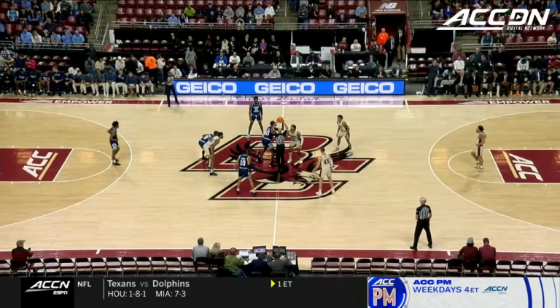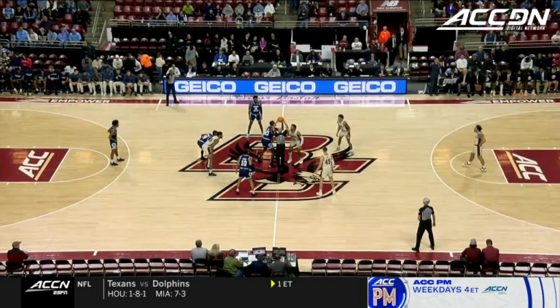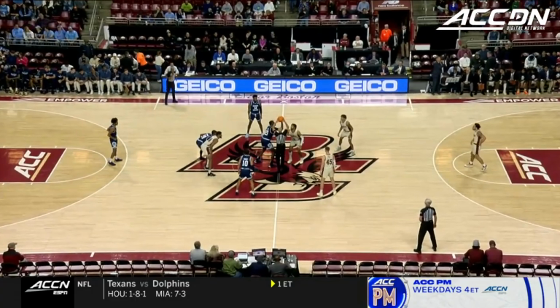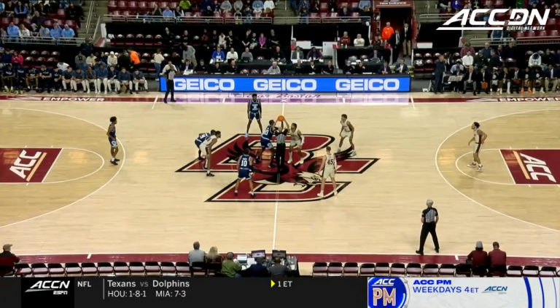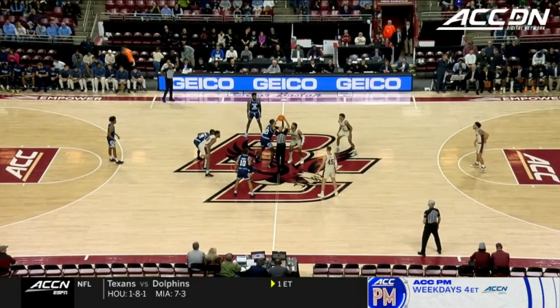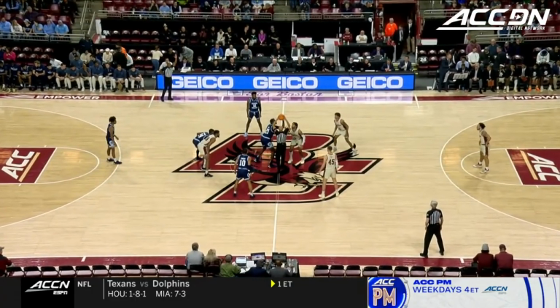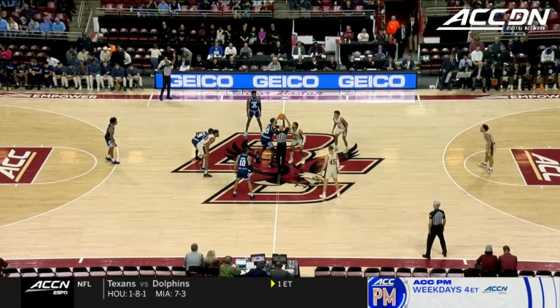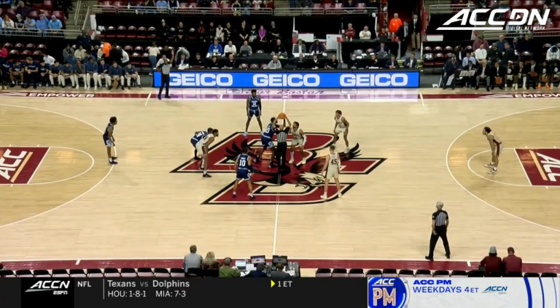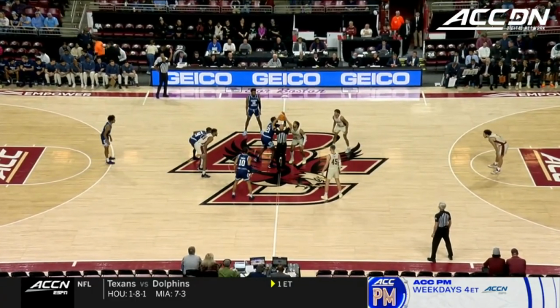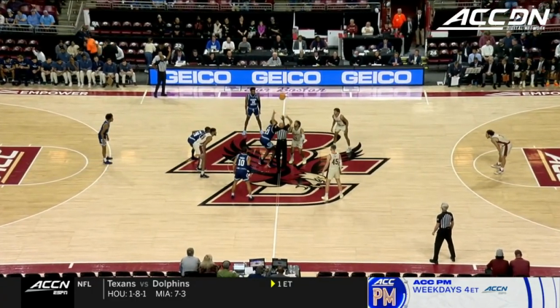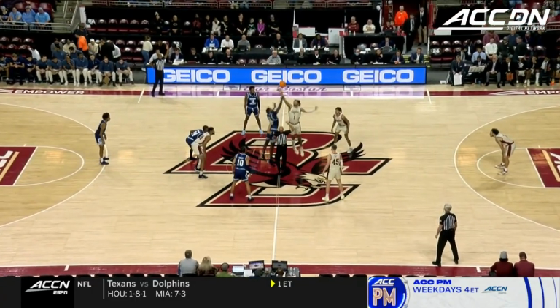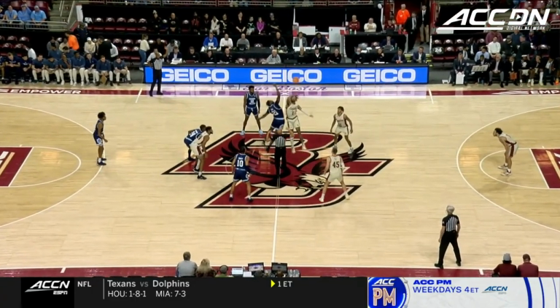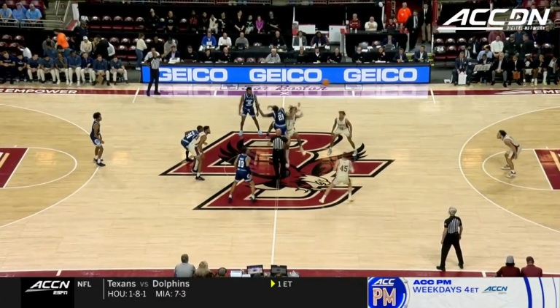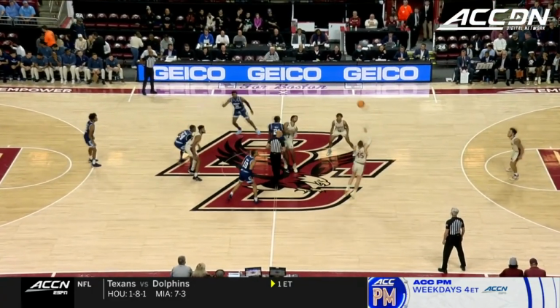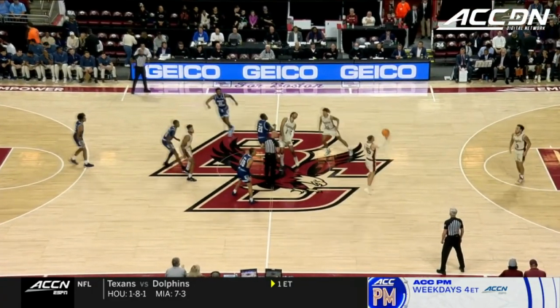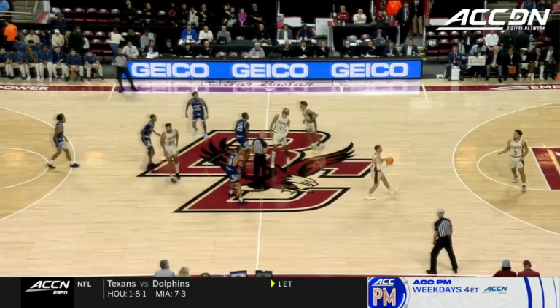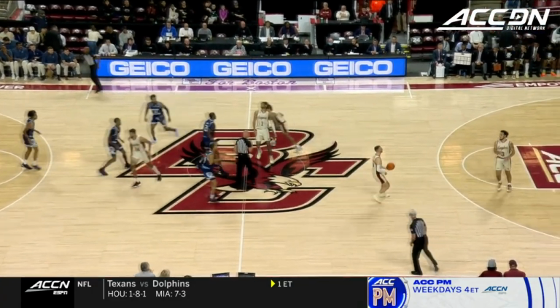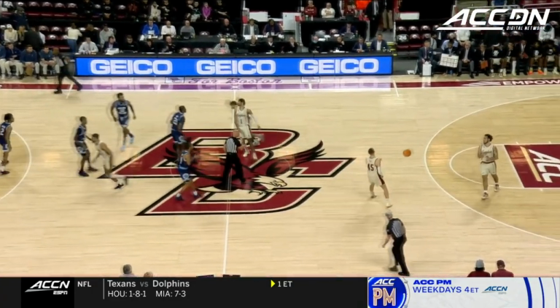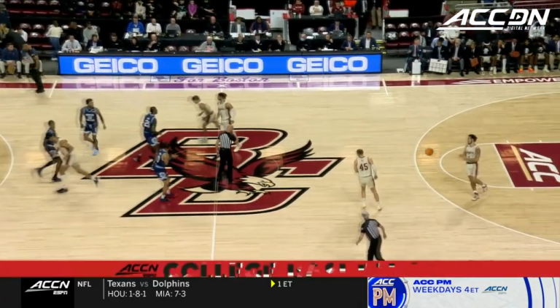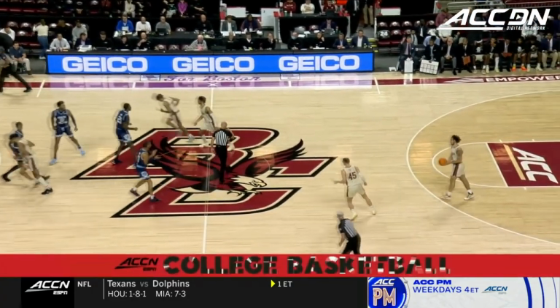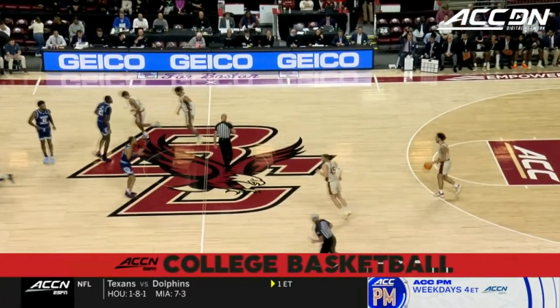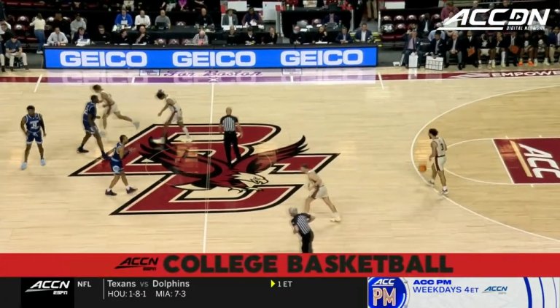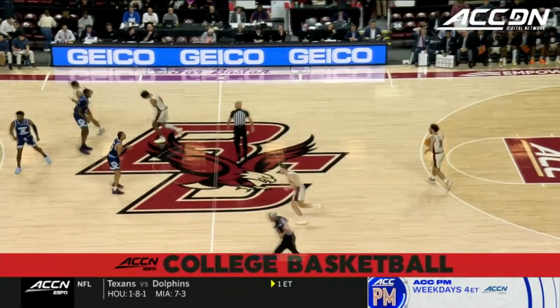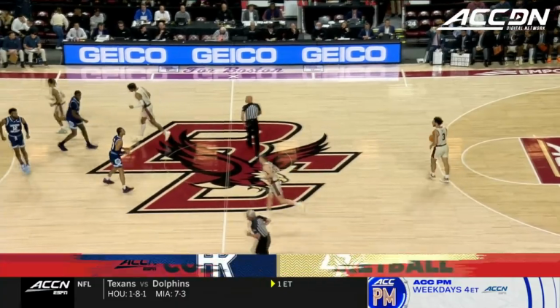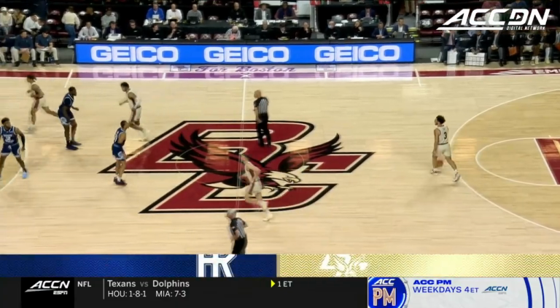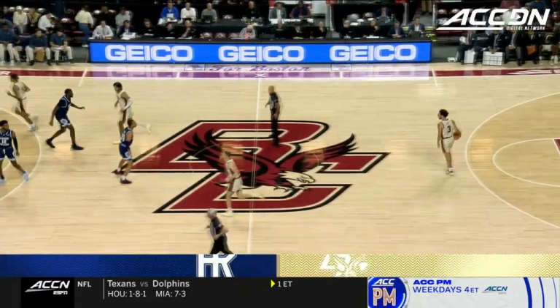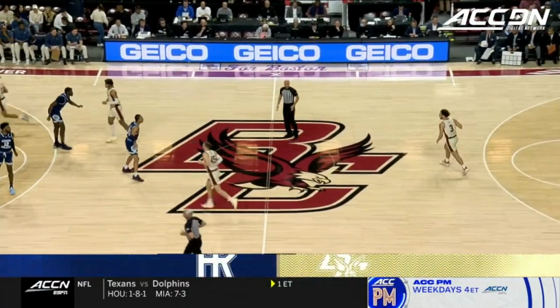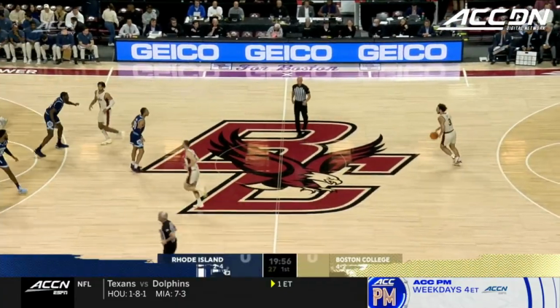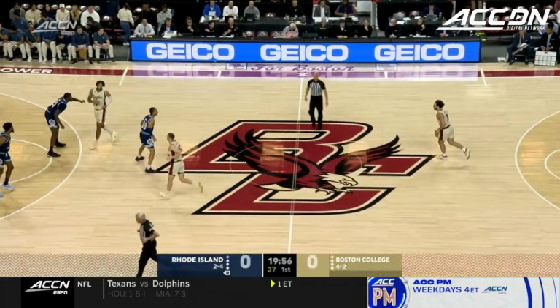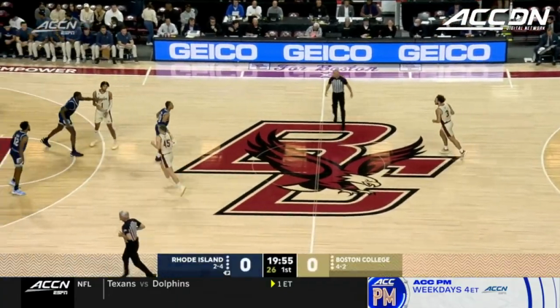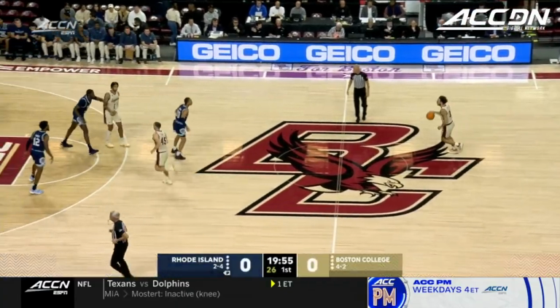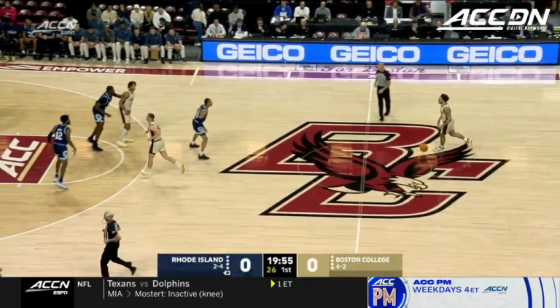Coaching in Rhode Island — he loves living in Narragansett and thinks it's a fertile basketball area for him to thrive.